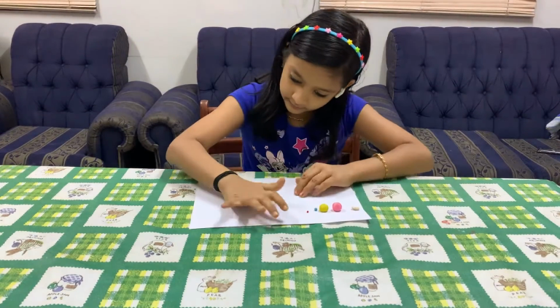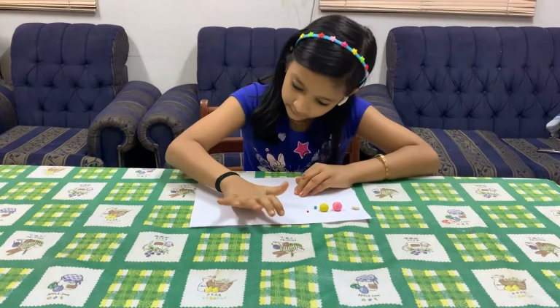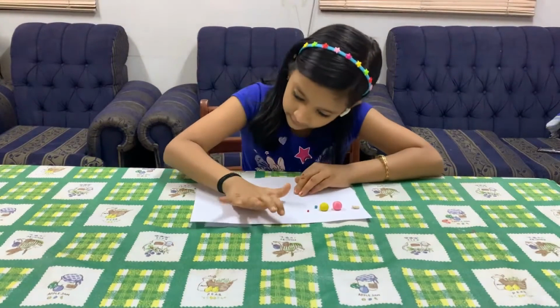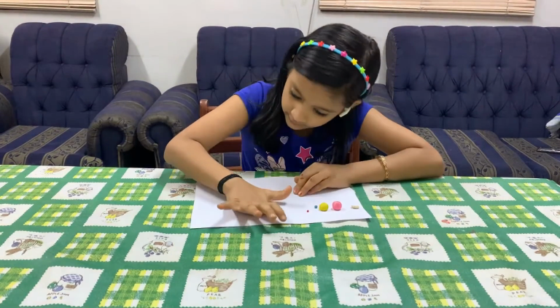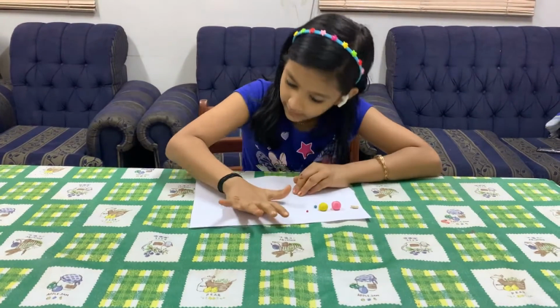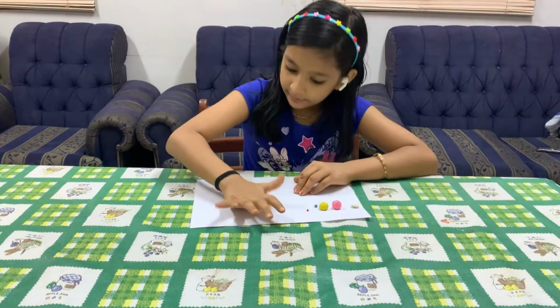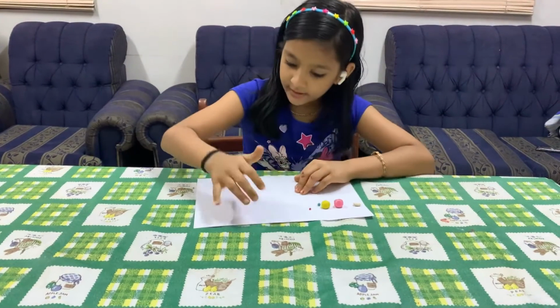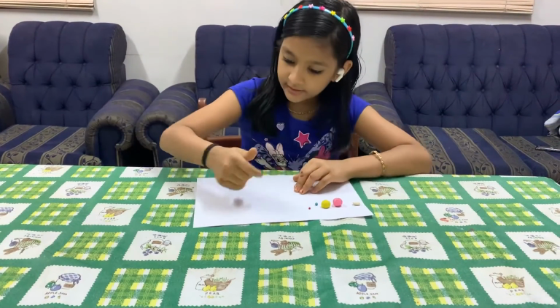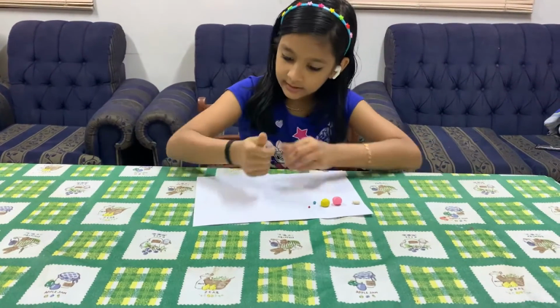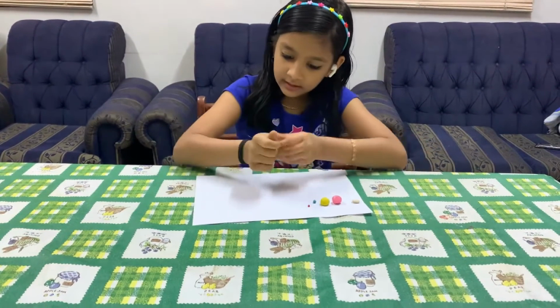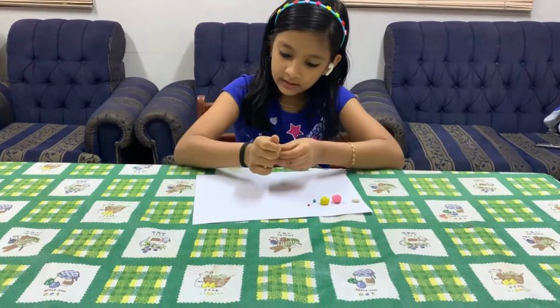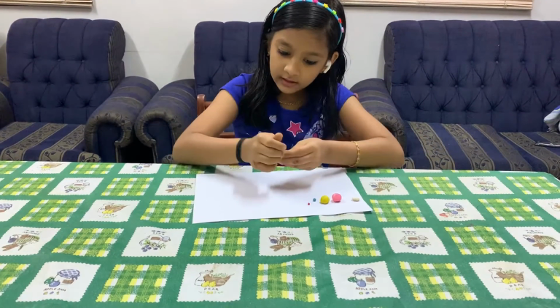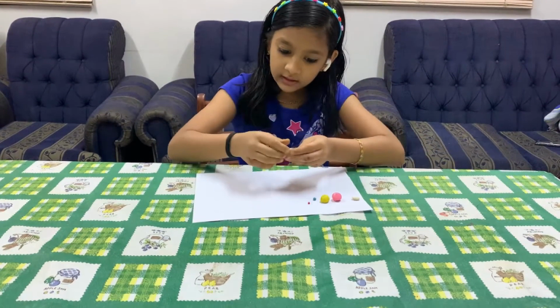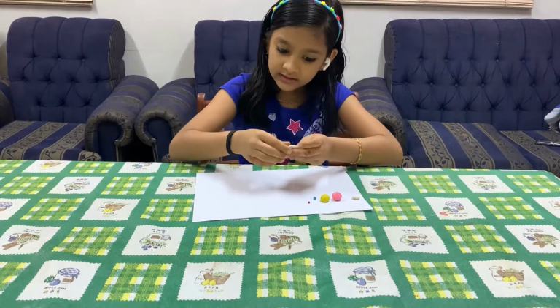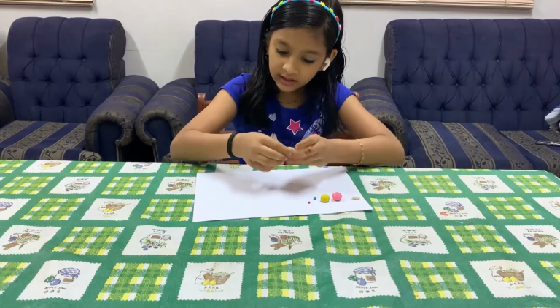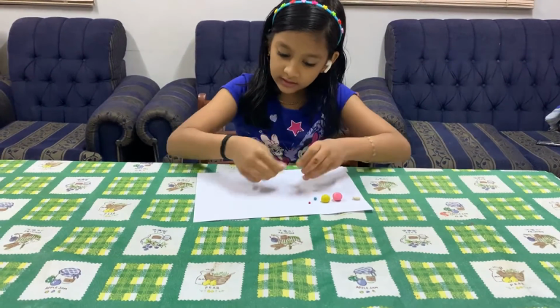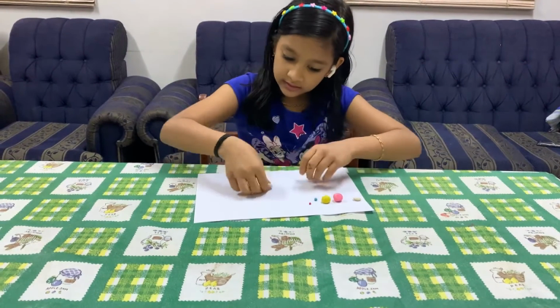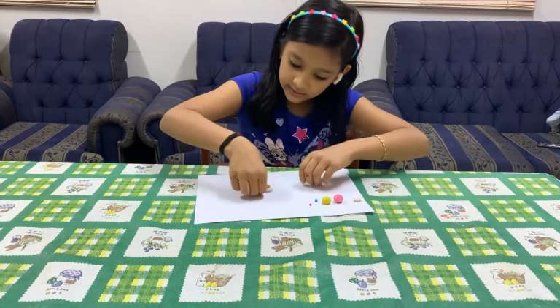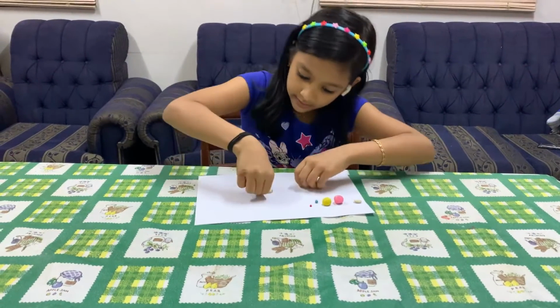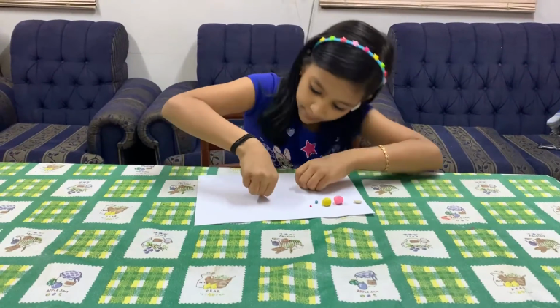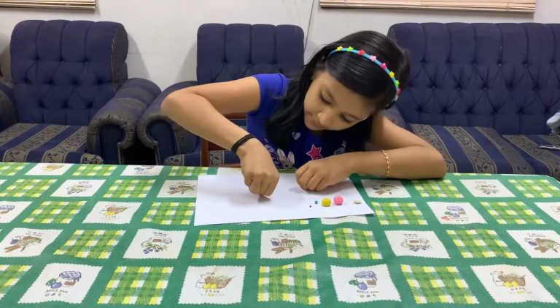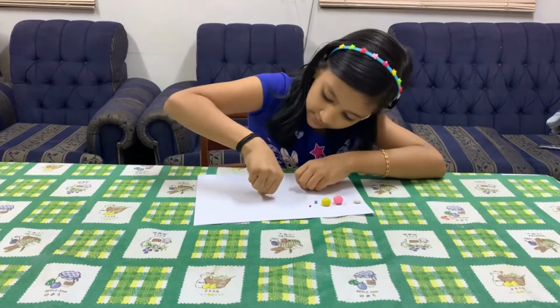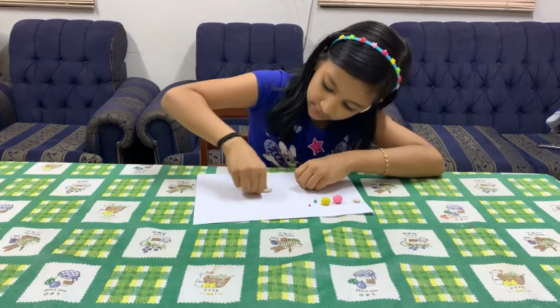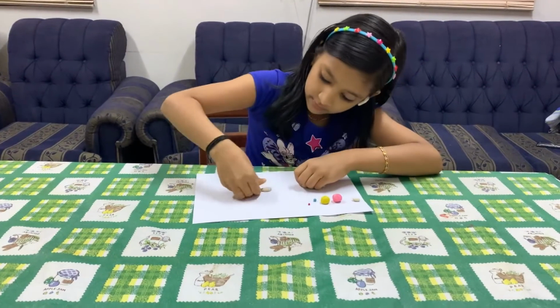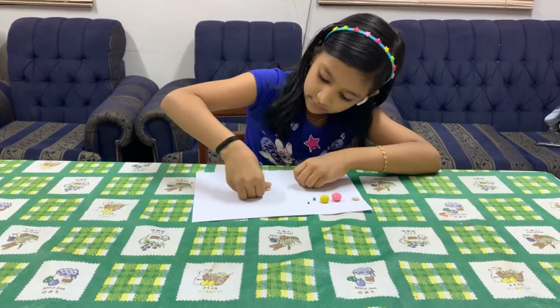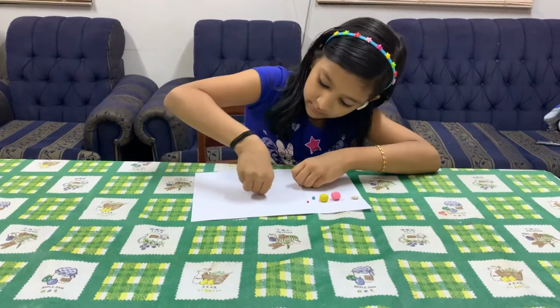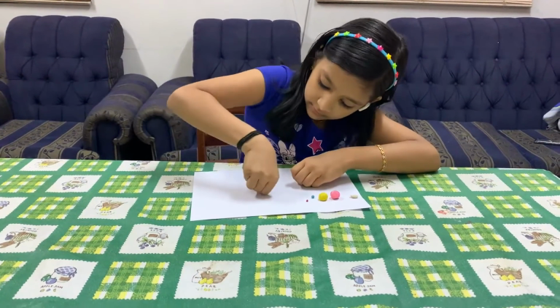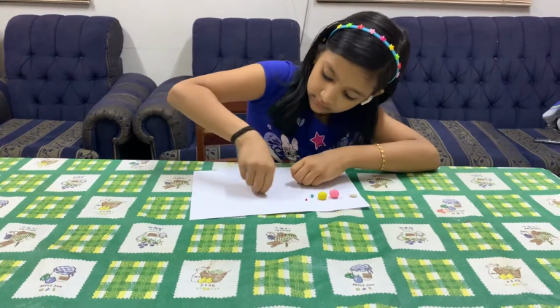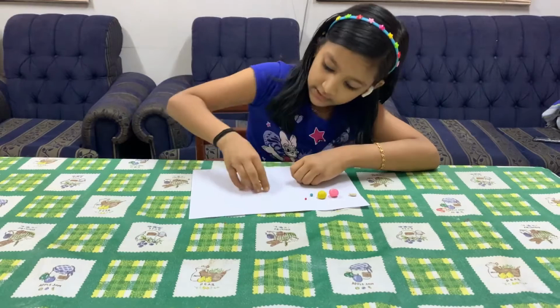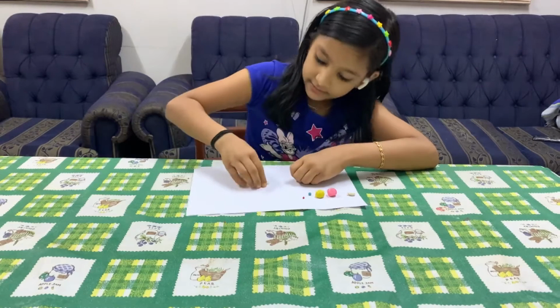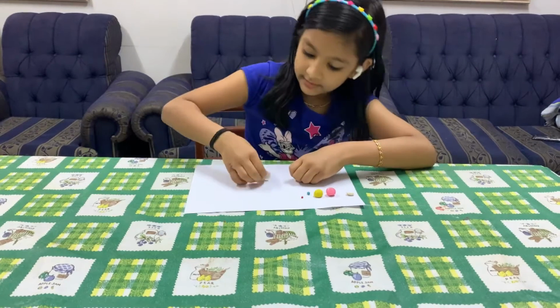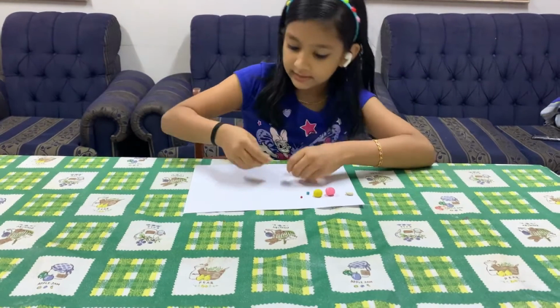First, let's start to make Aurora's face. Take a little white and make it in a circle shape like this.